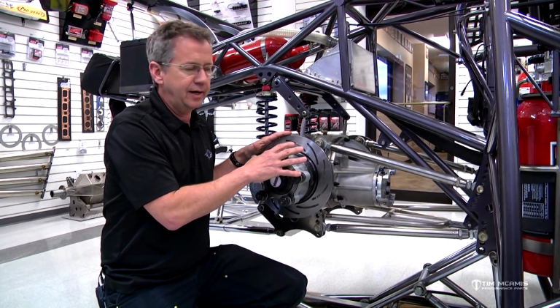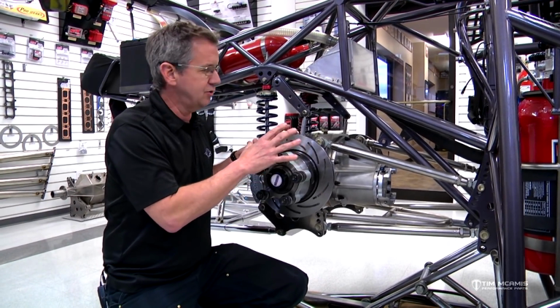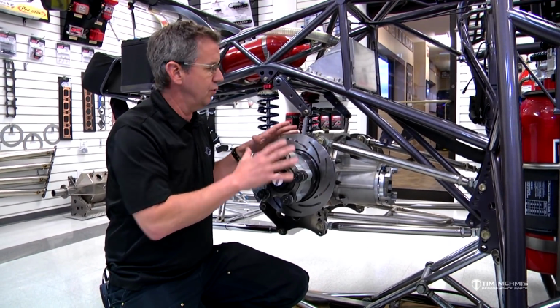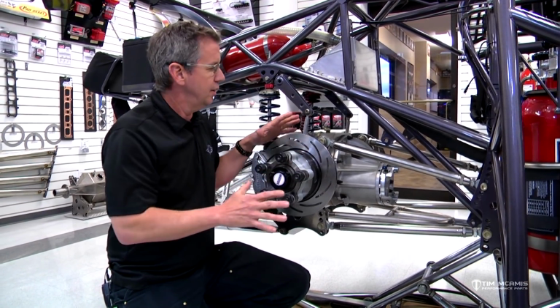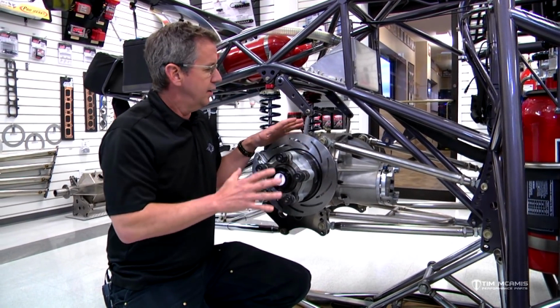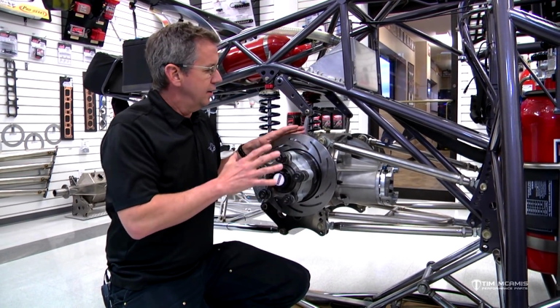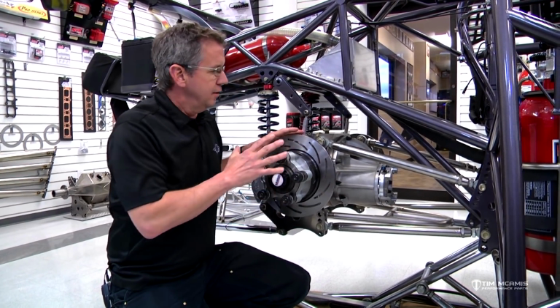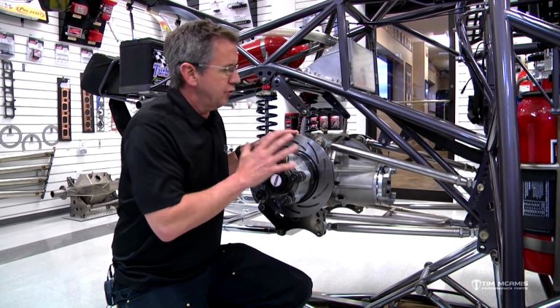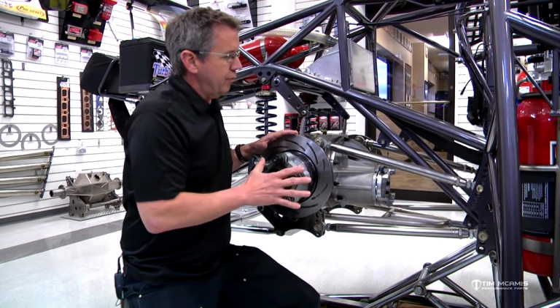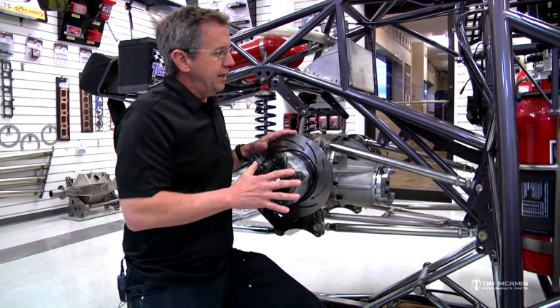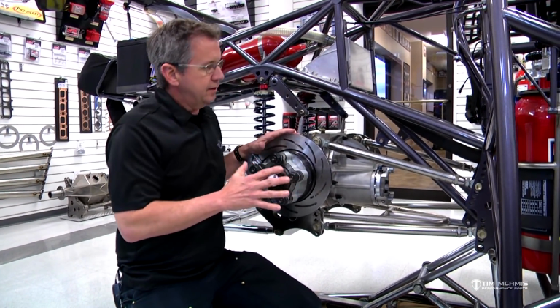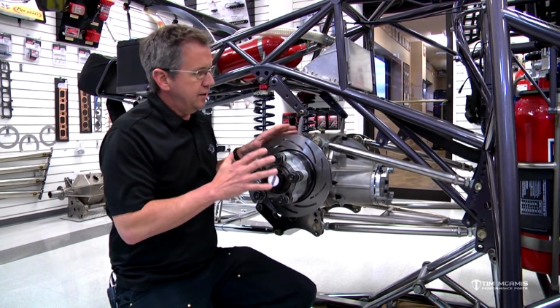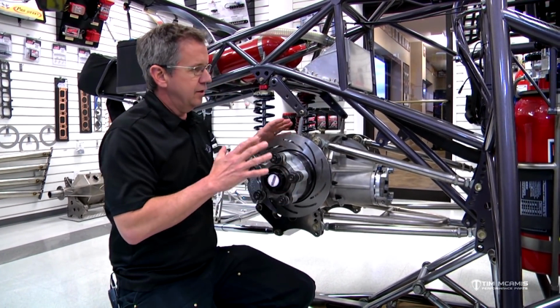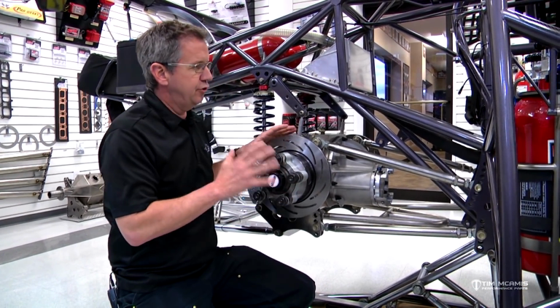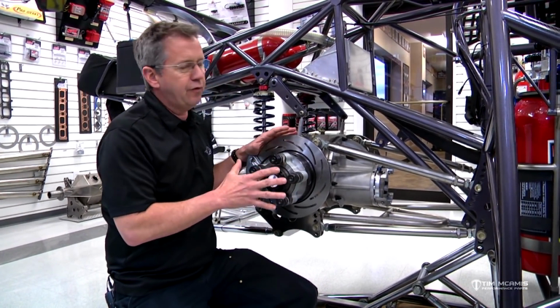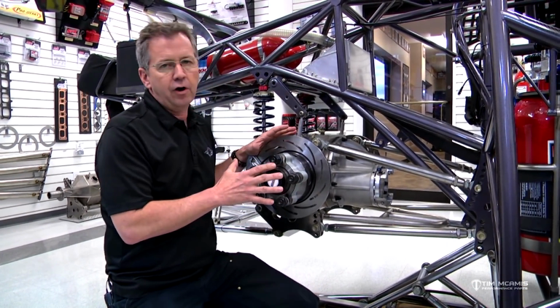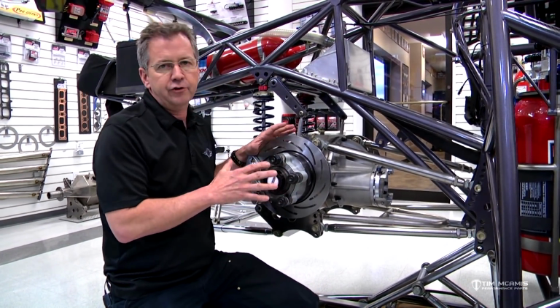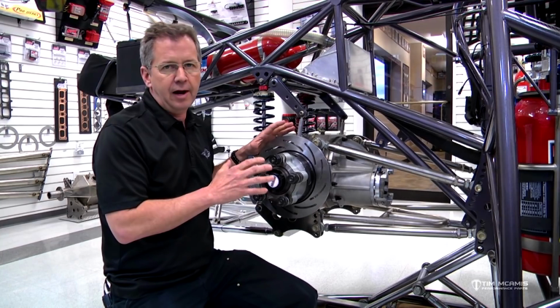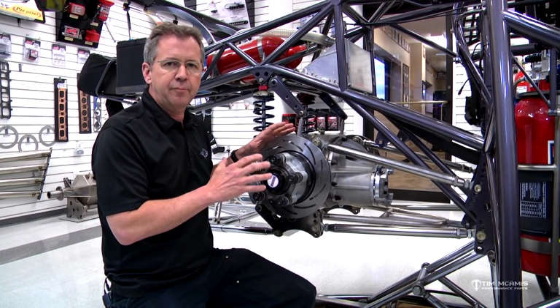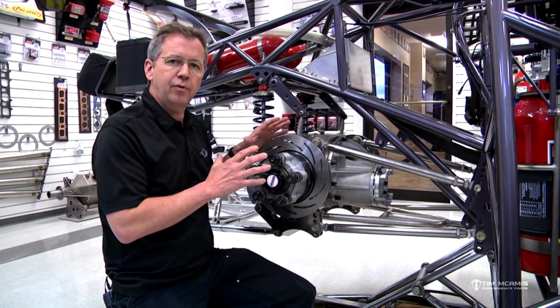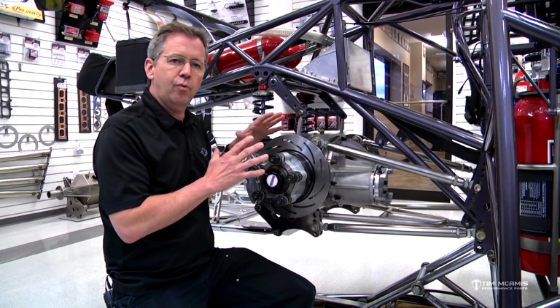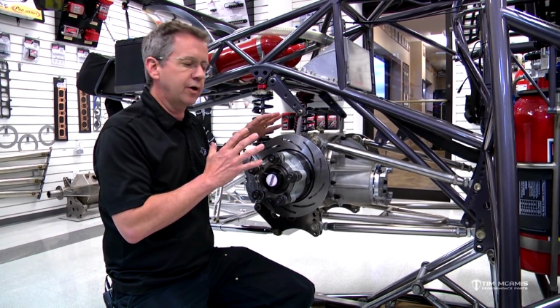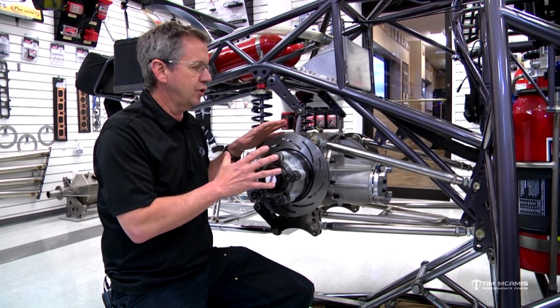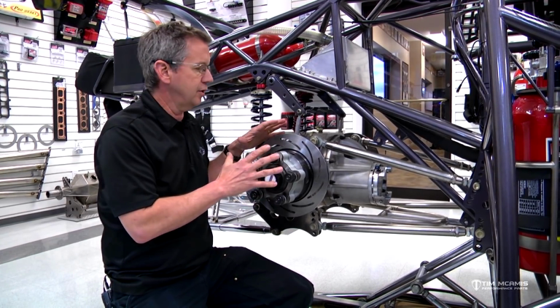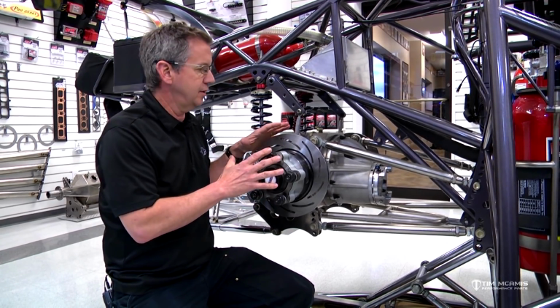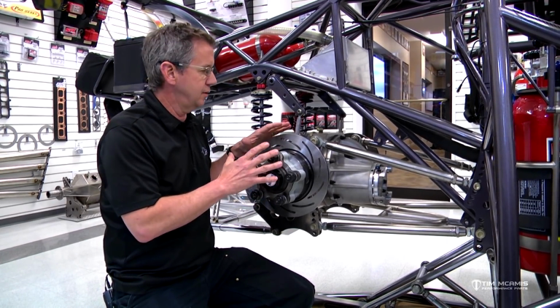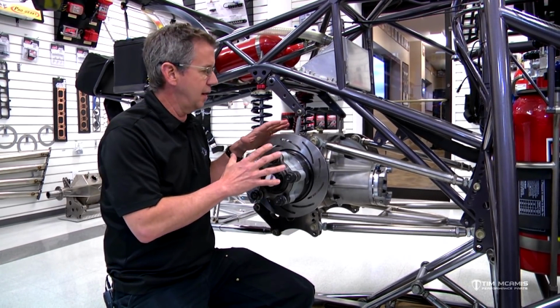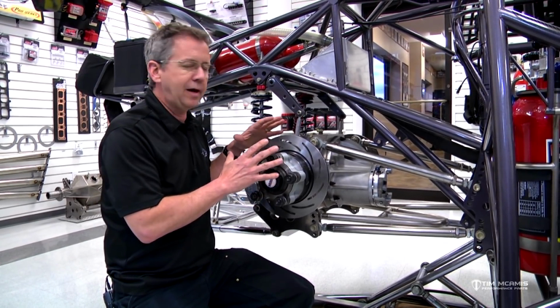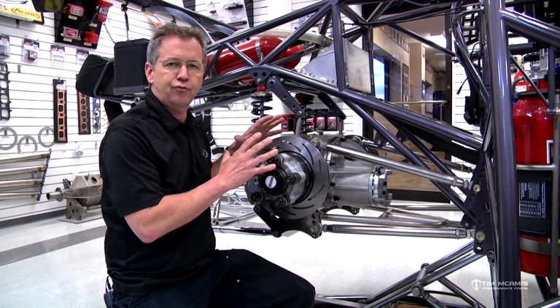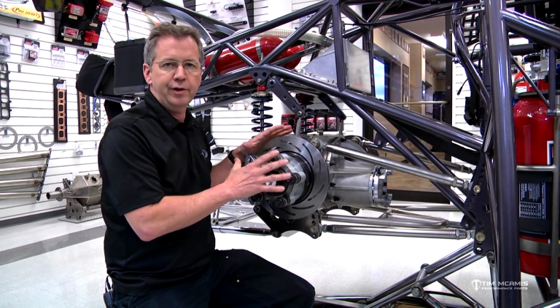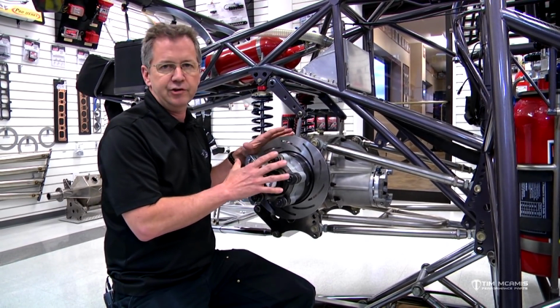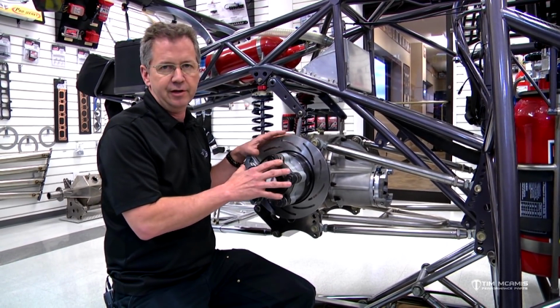If you talk to any of these so-called chassis gurus out there that set up these cars, they want you to think this is all black magic and voodoo and a bunch of mirrors. But this is all really simple physical parts that react to a setting. What we're going to talk about tonight is rear steer.